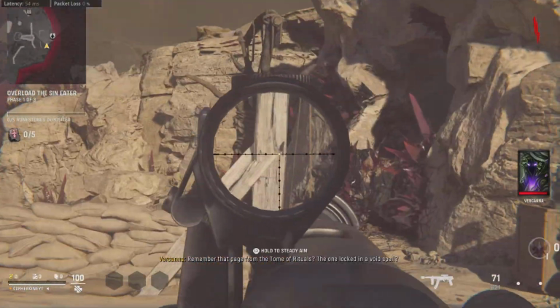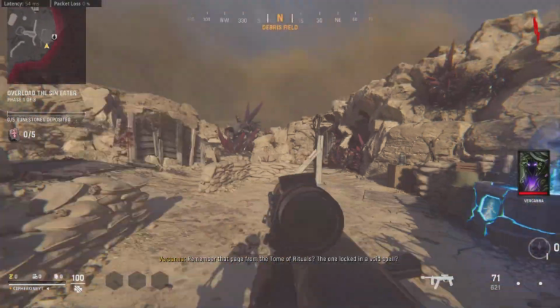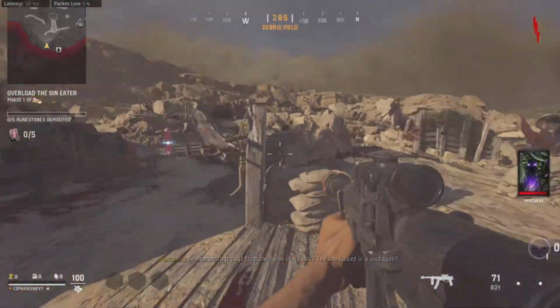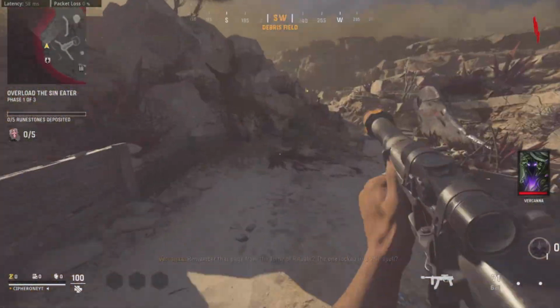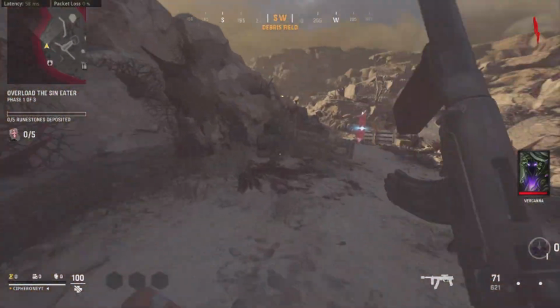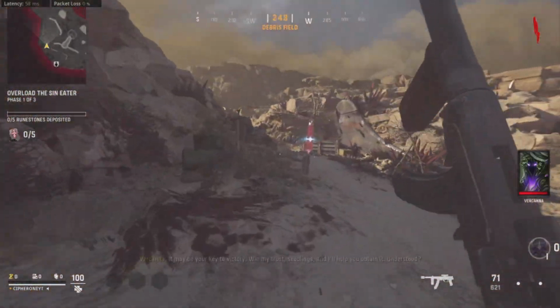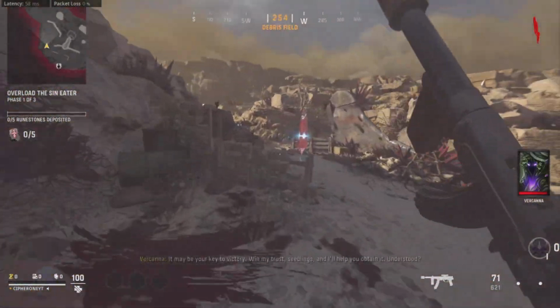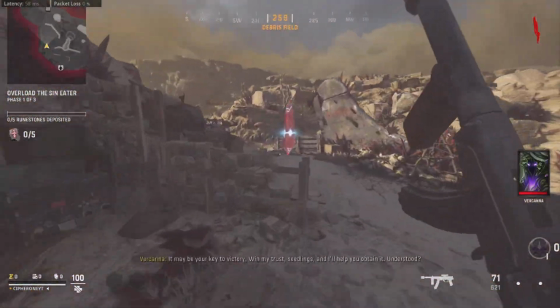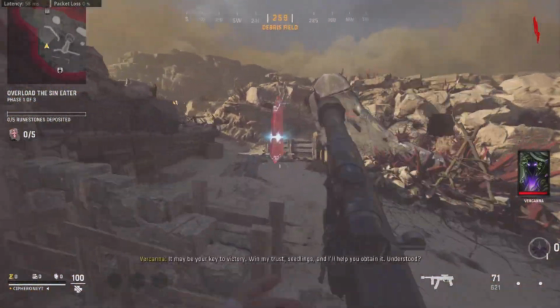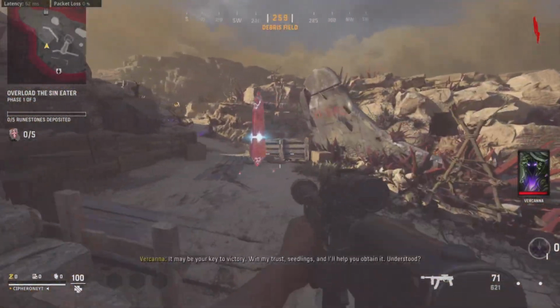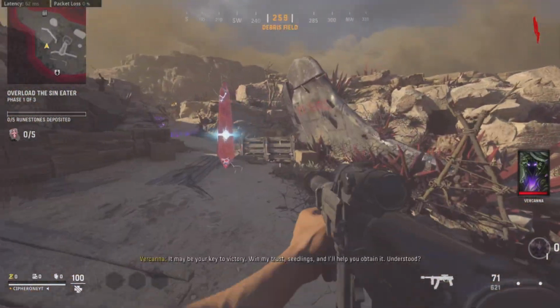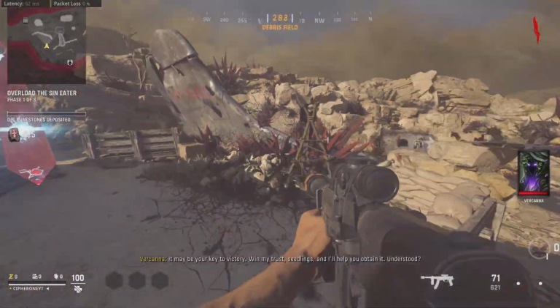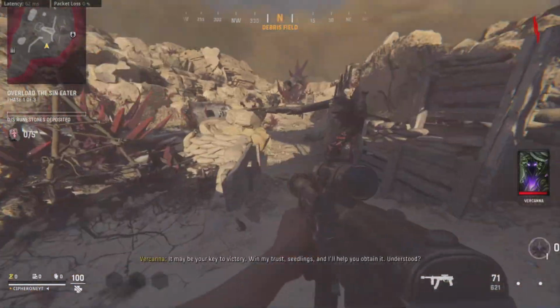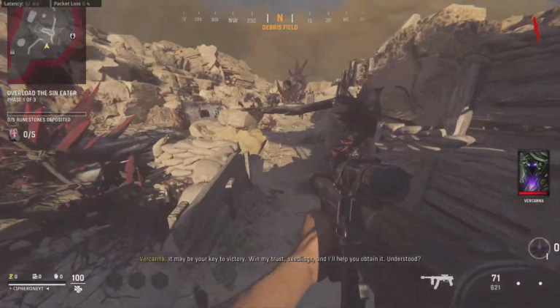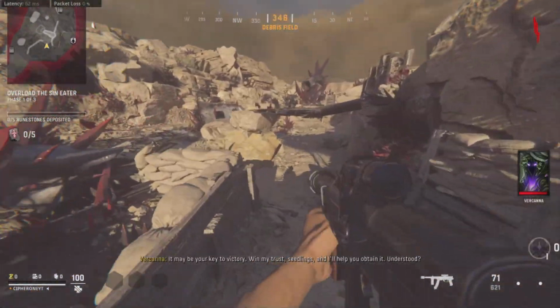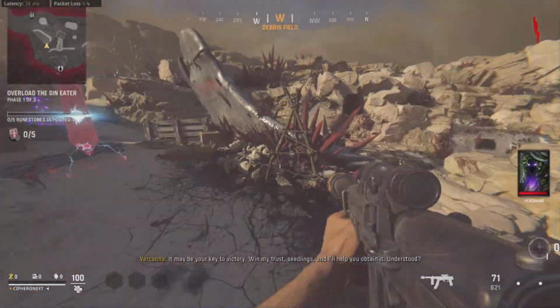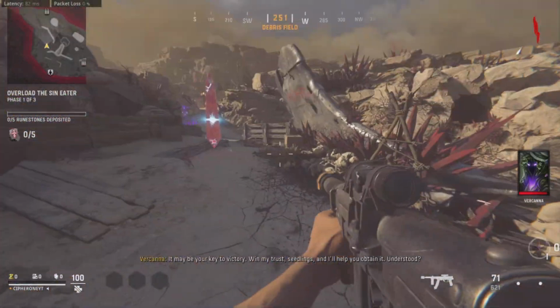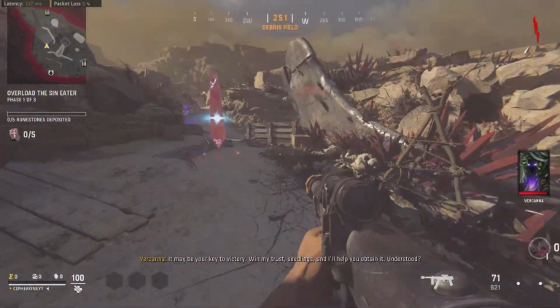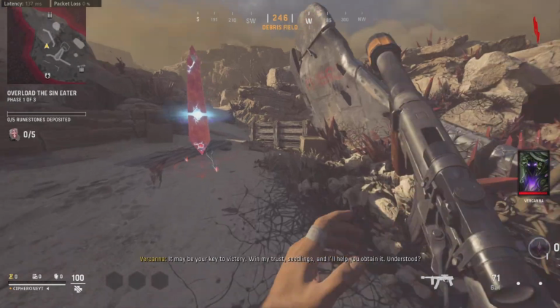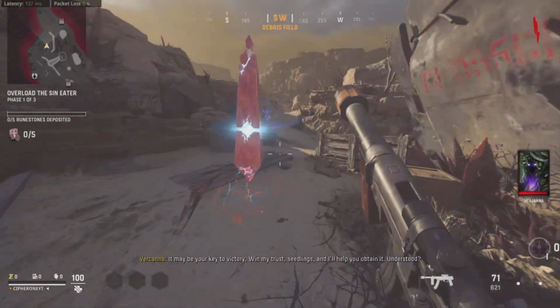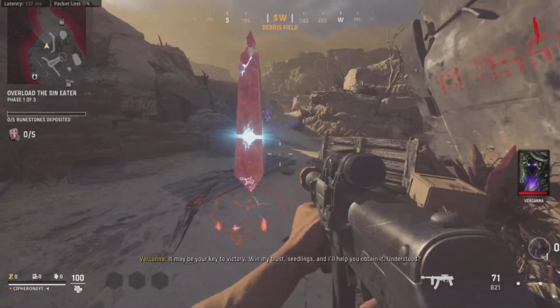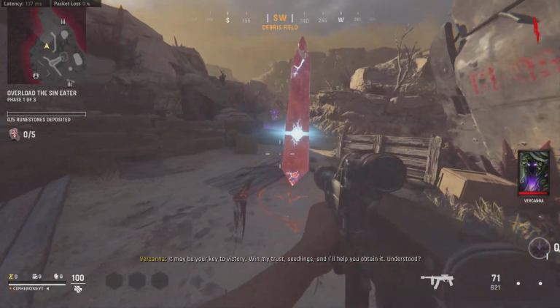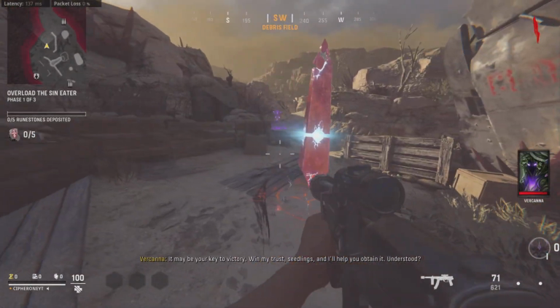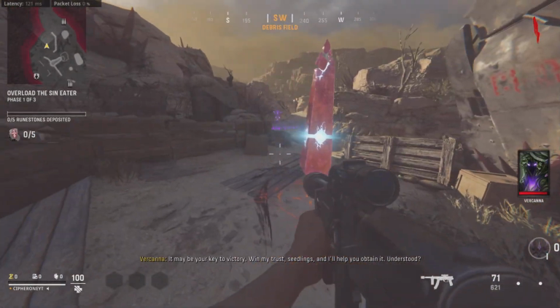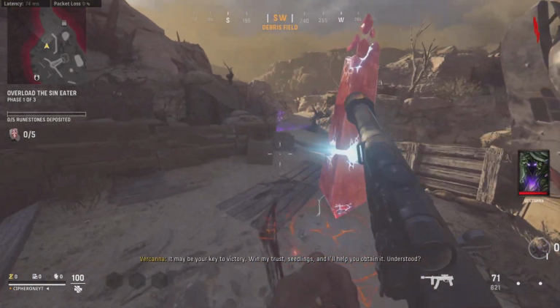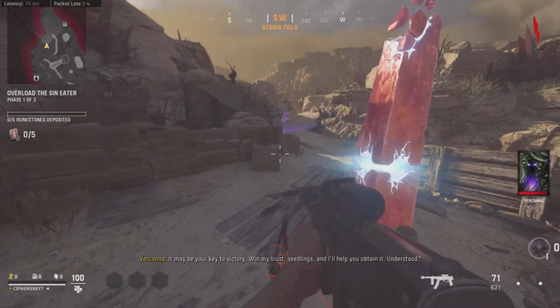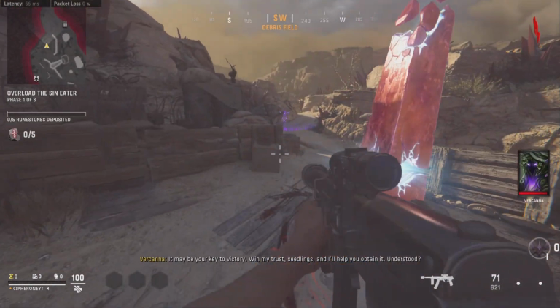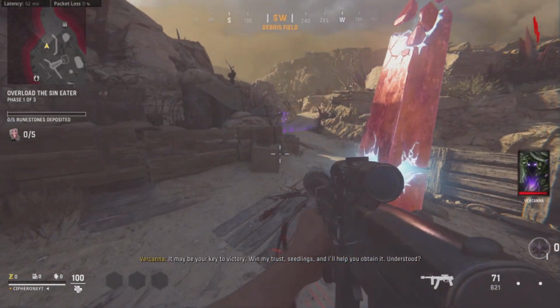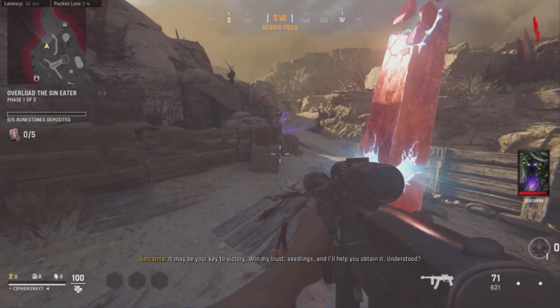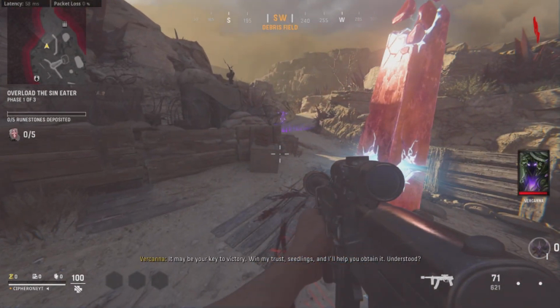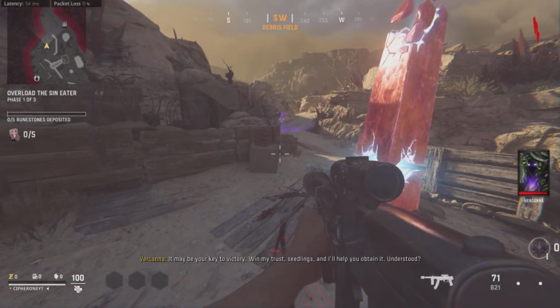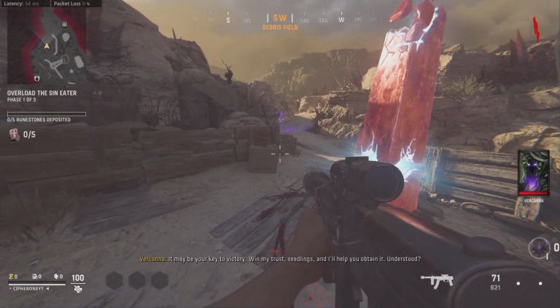What you have to do is pretty much climb on top of sandbags and you jump the barrier.